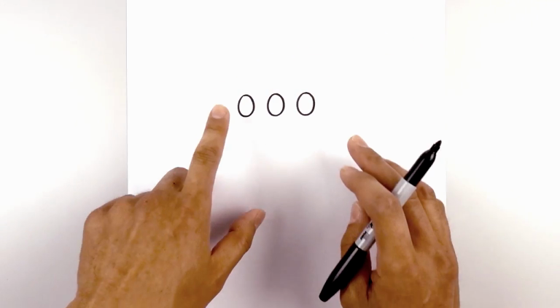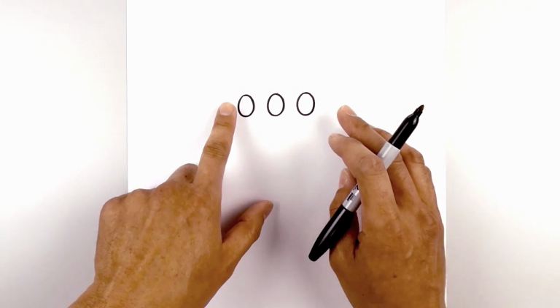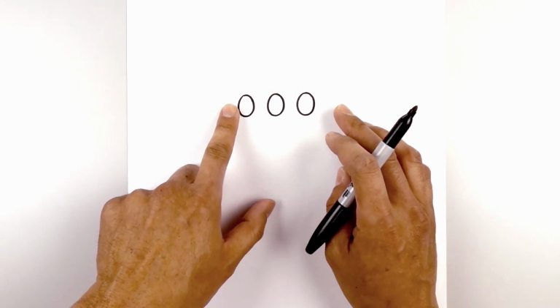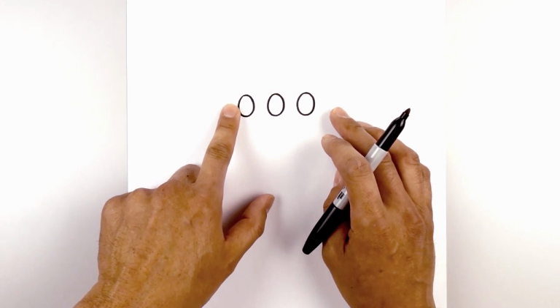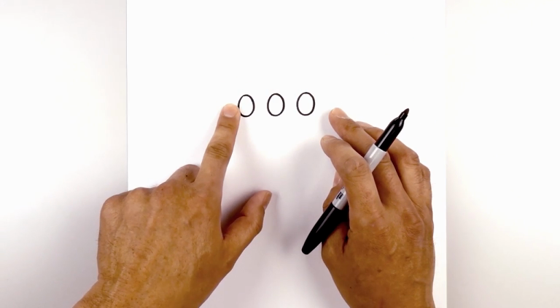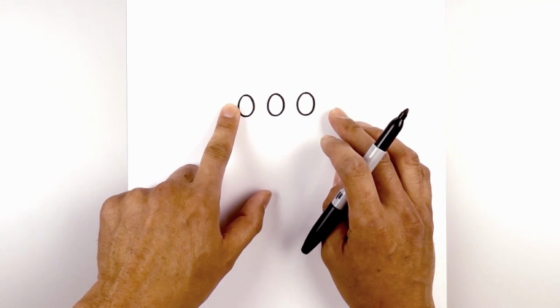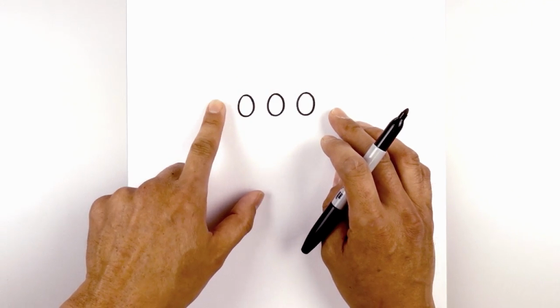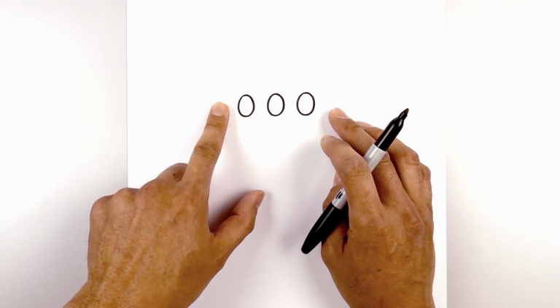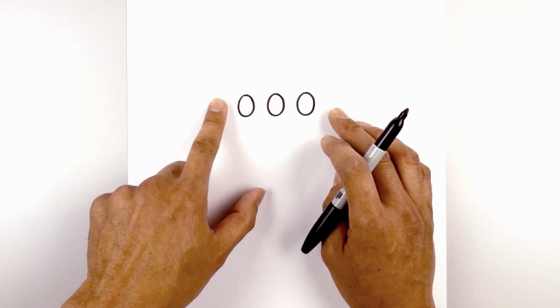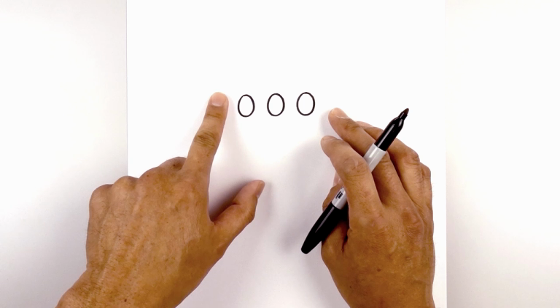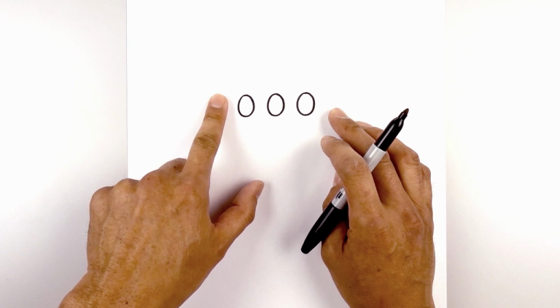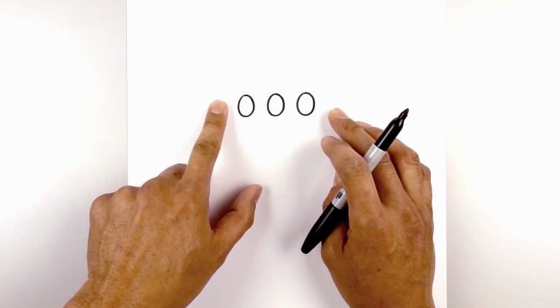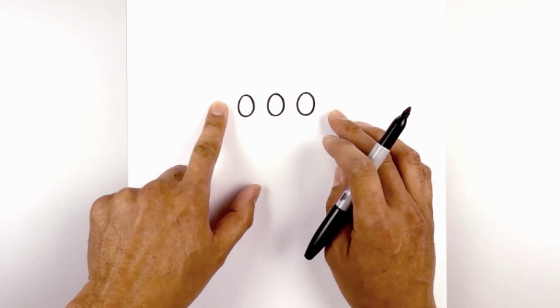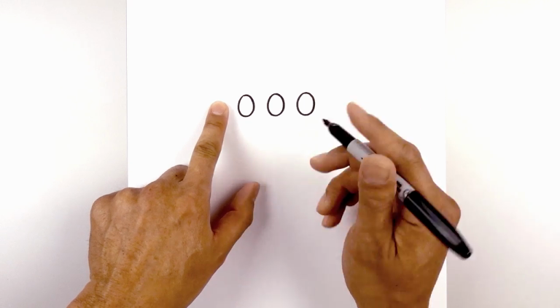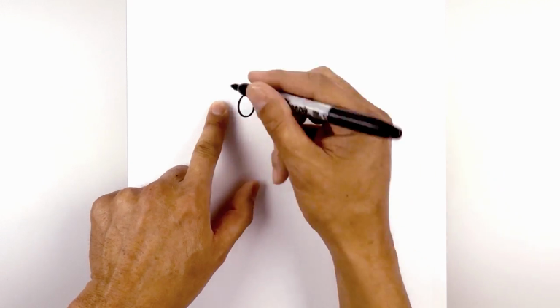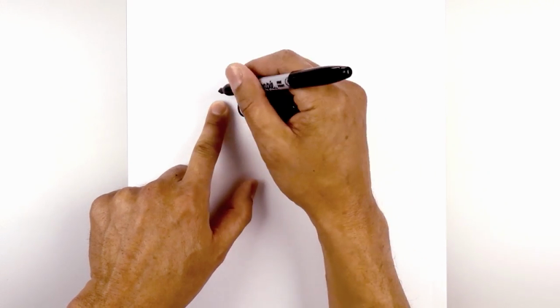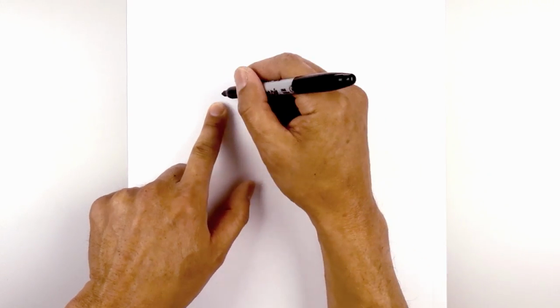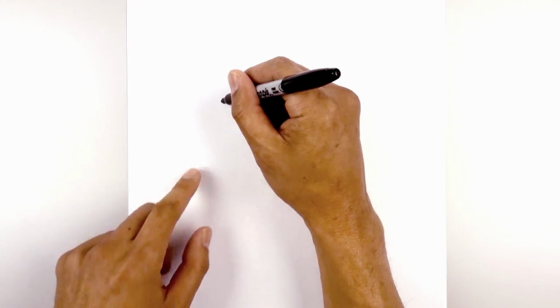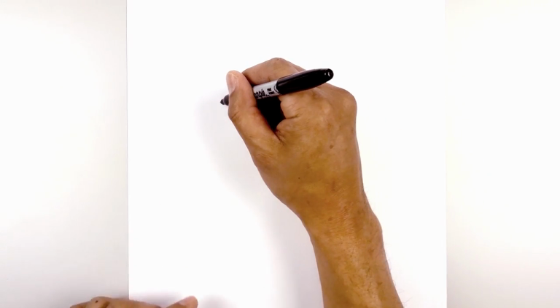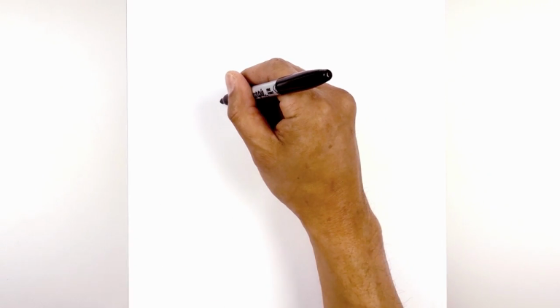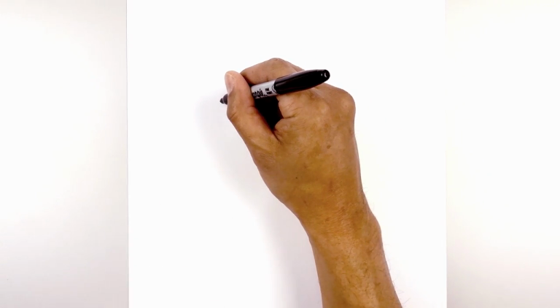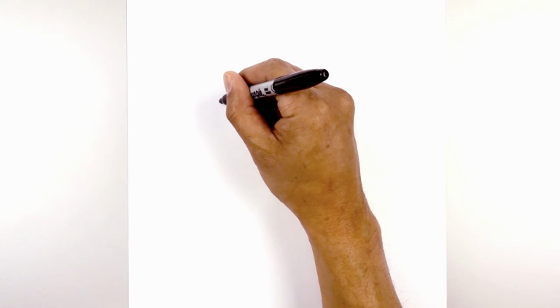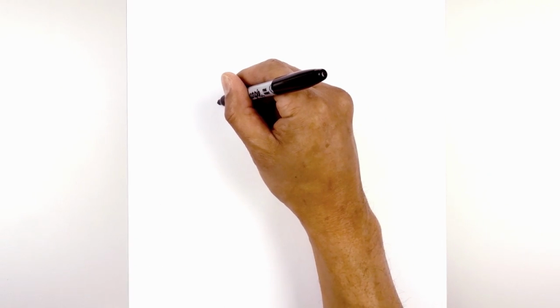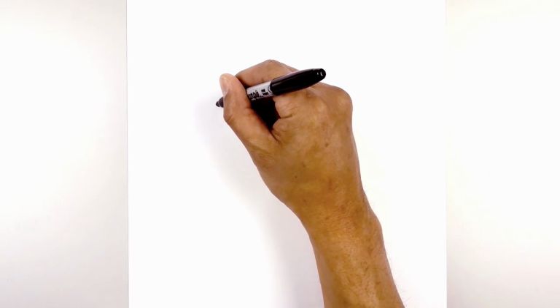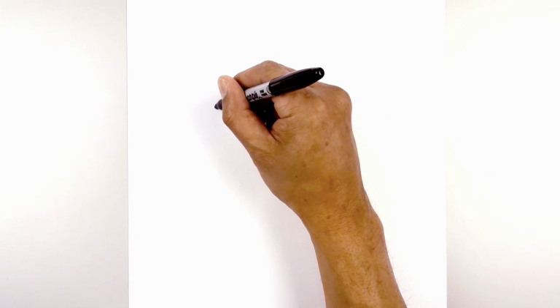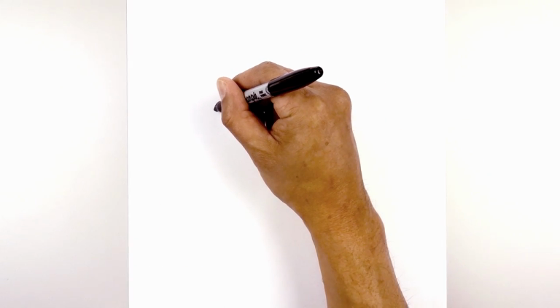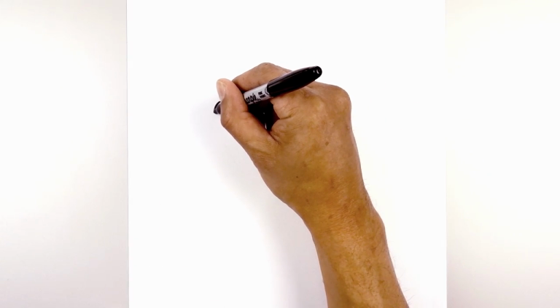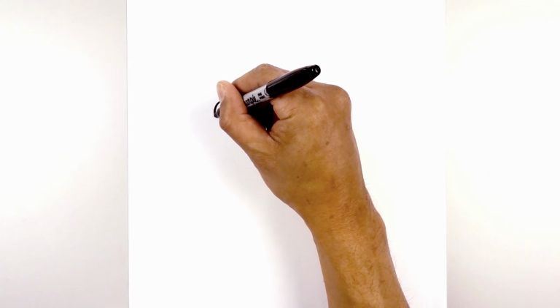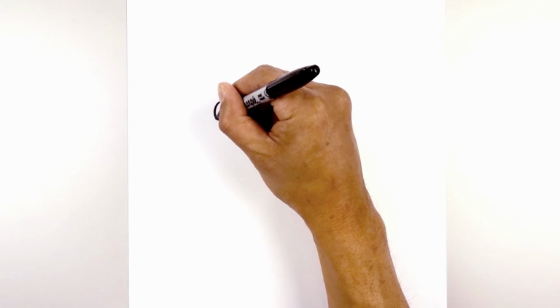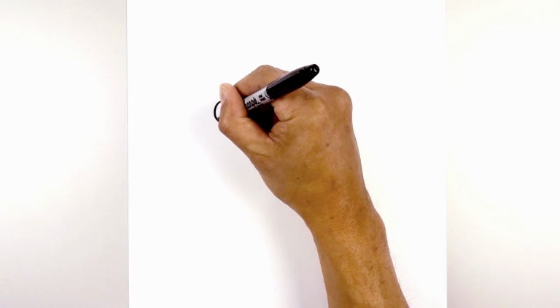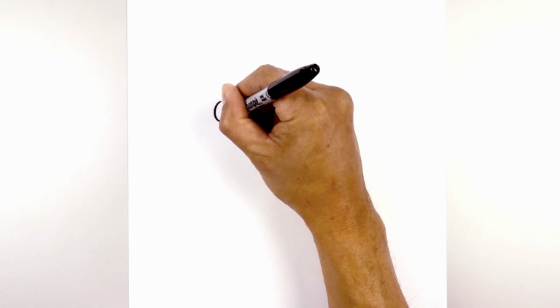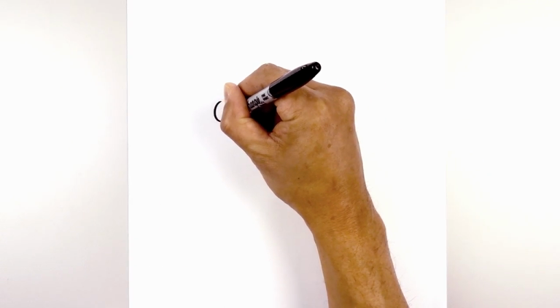Now we're going to leave another gap for the Soul Stone but we're going to drop this down slightly. Starting at the top, draw another oval.